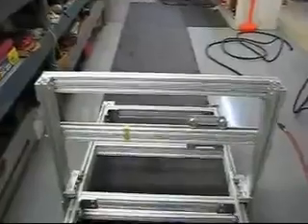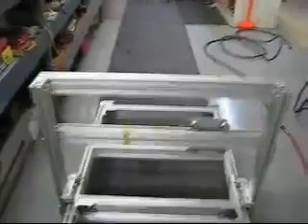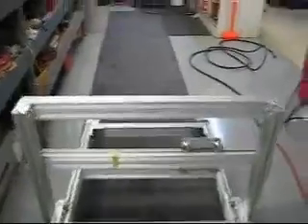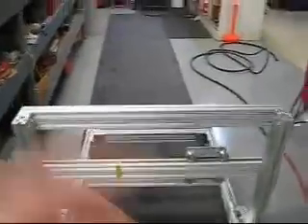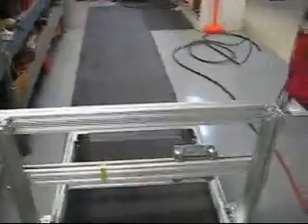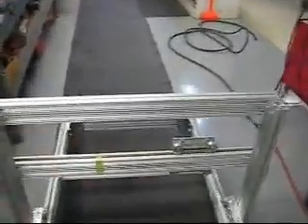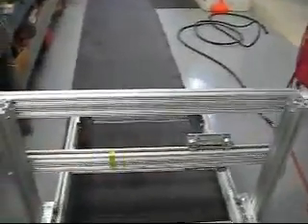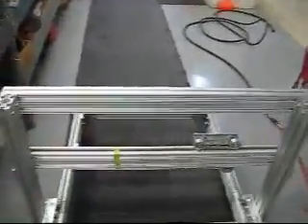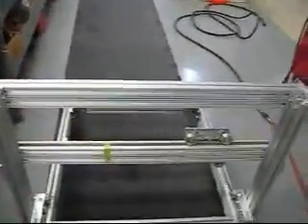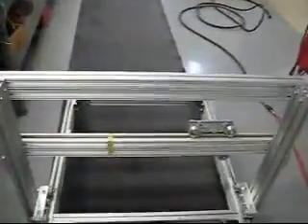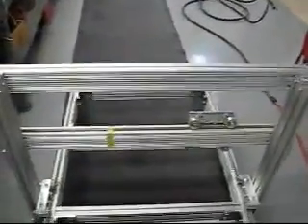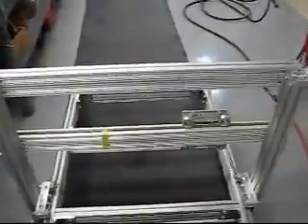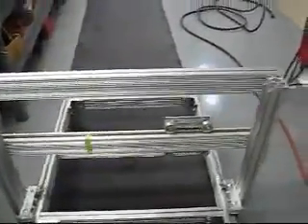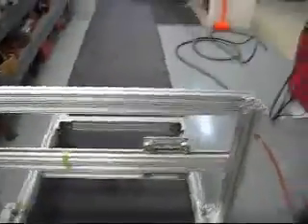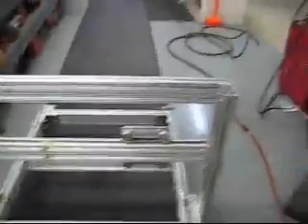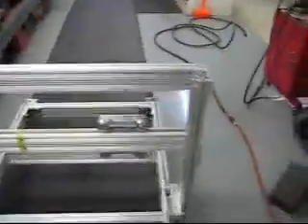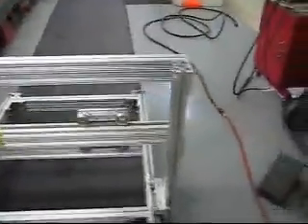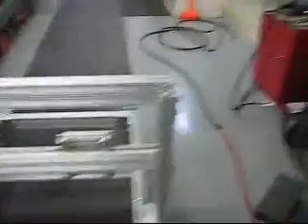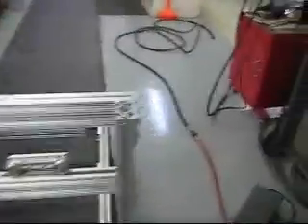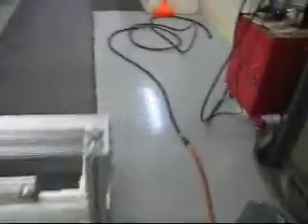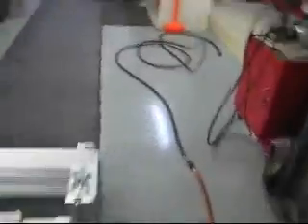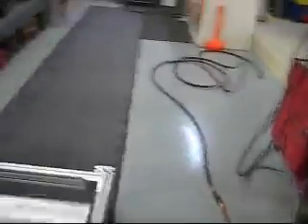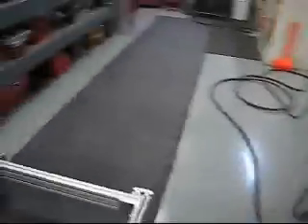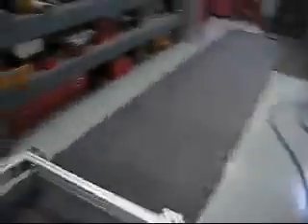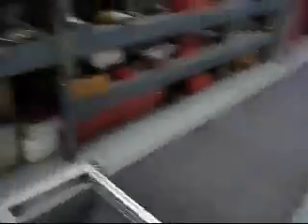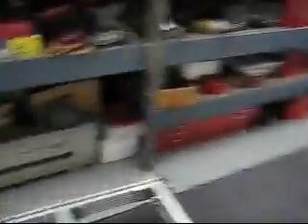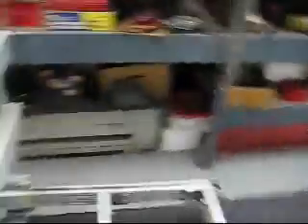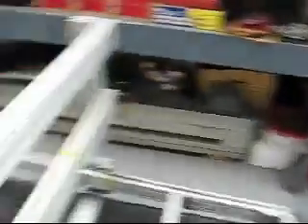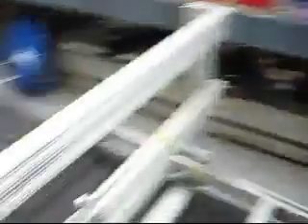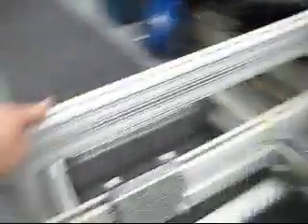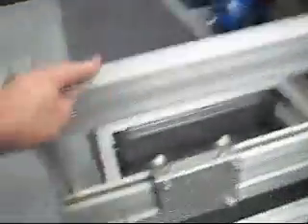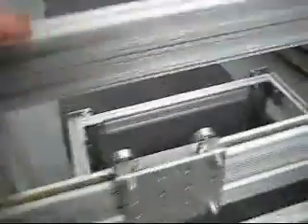When it's all bolted together, the vertical arms of the gantry here and here come up parallel to each other at the top and bottom when I measure them, so that's pretty good.